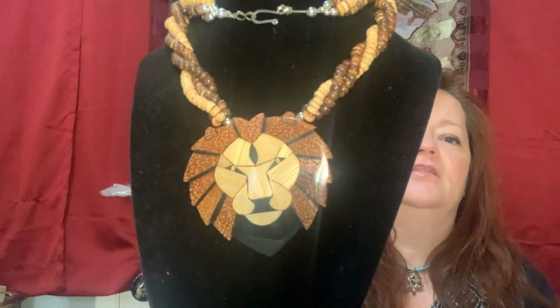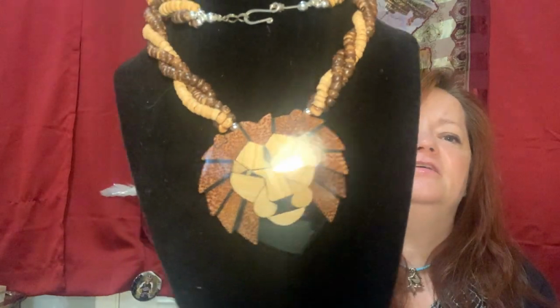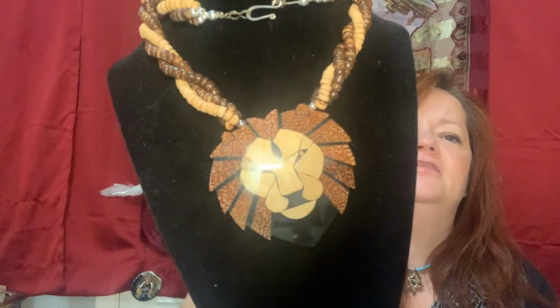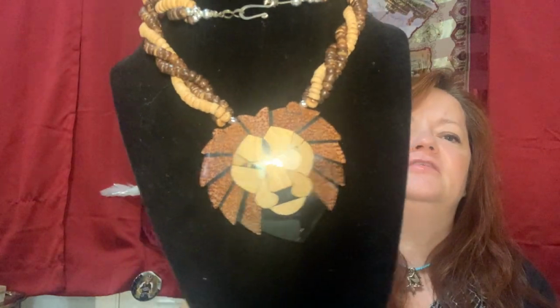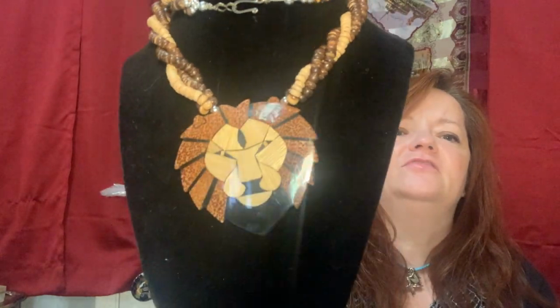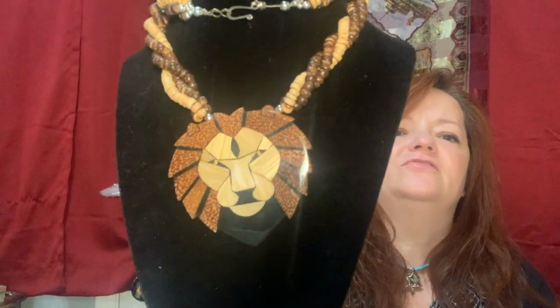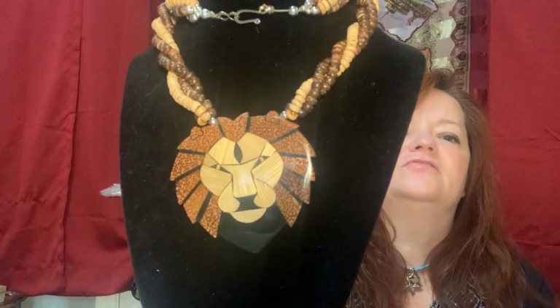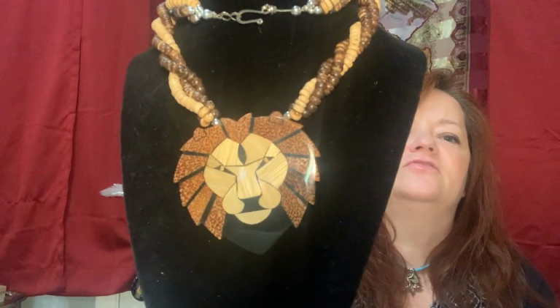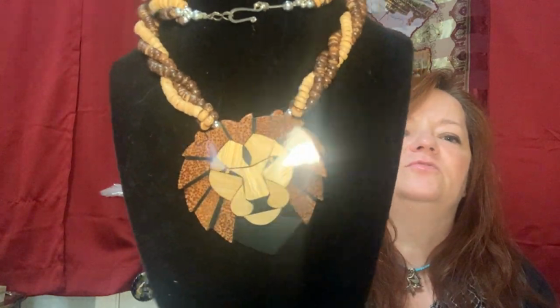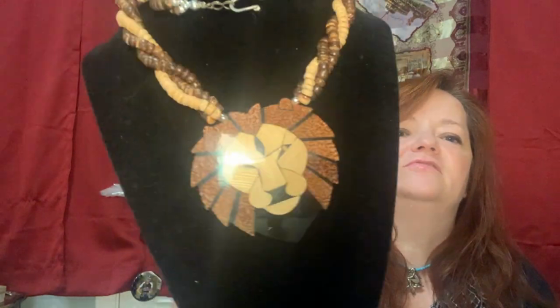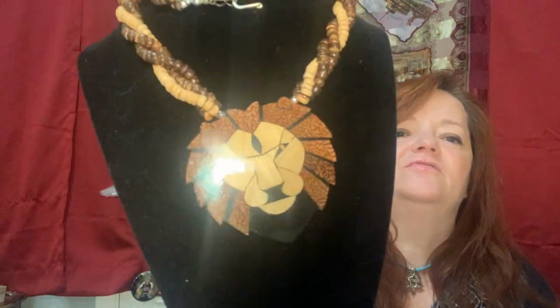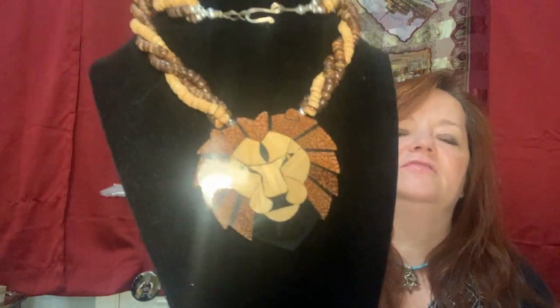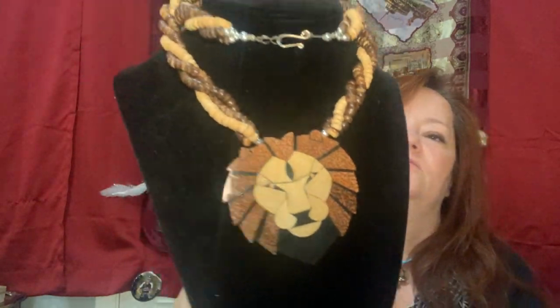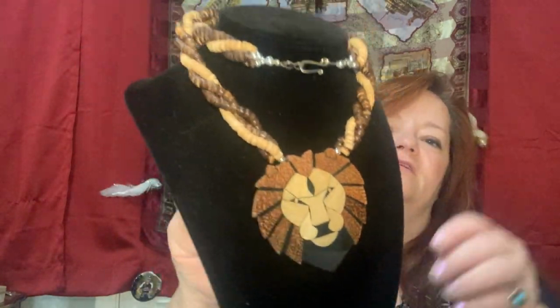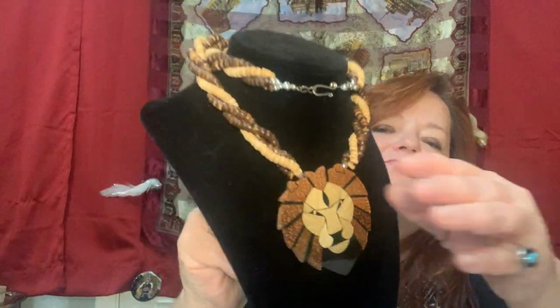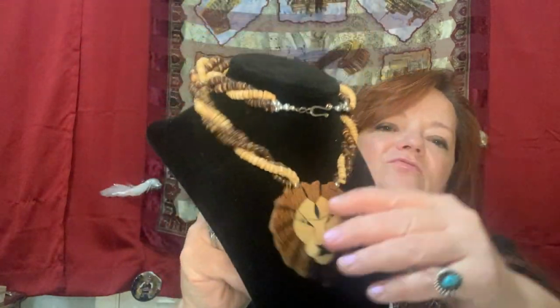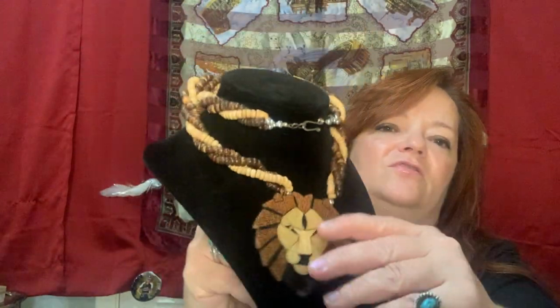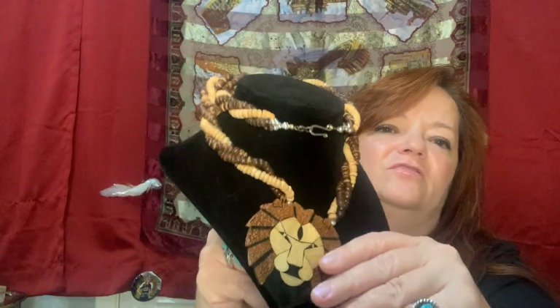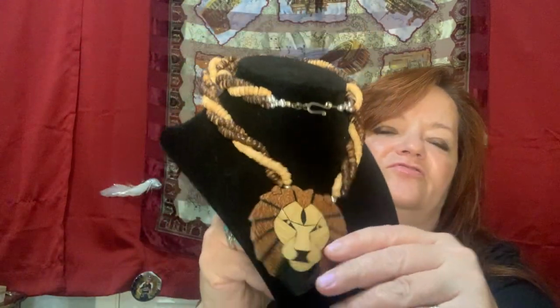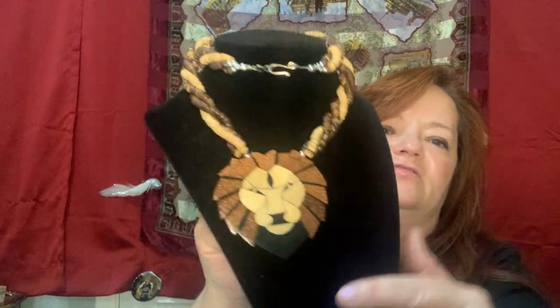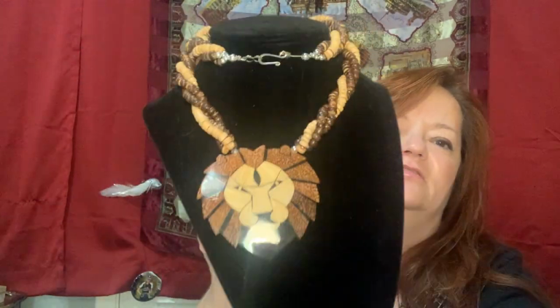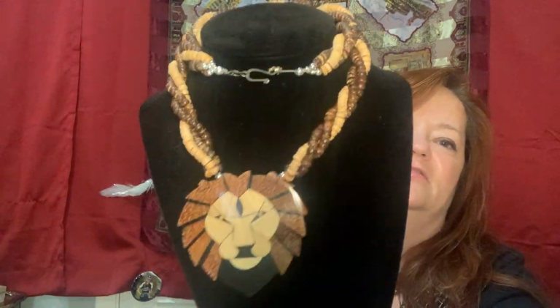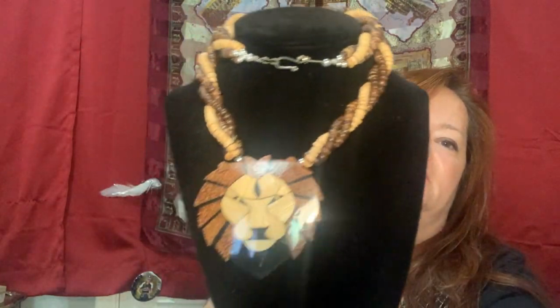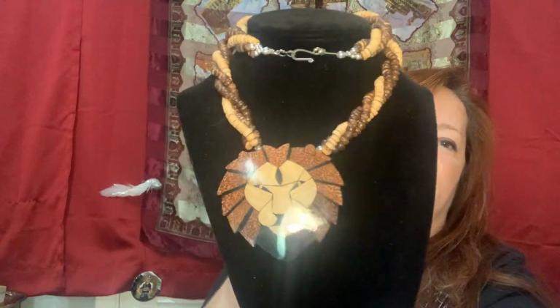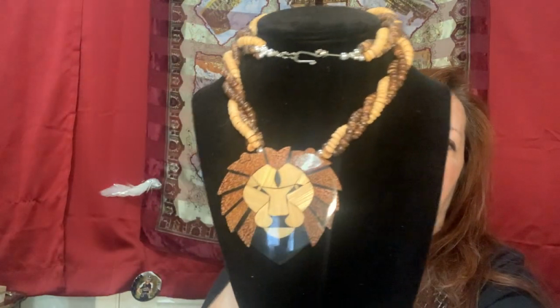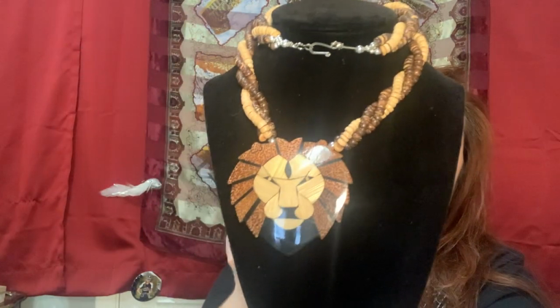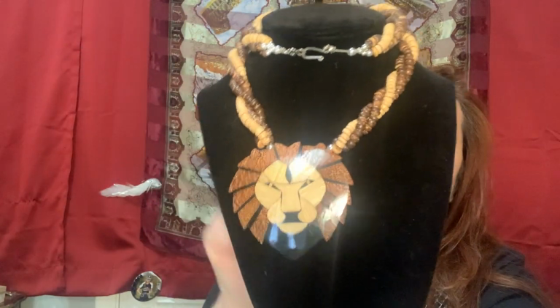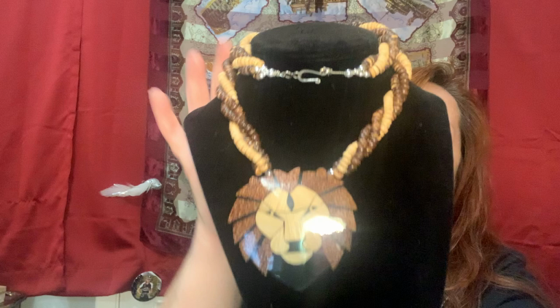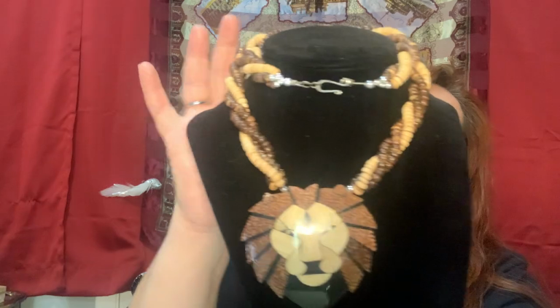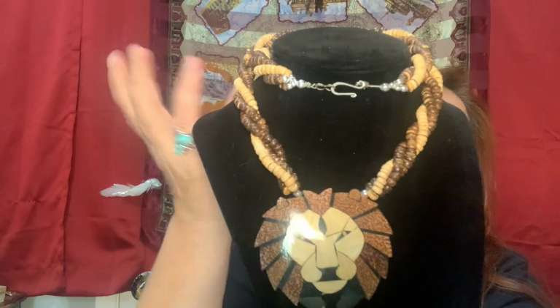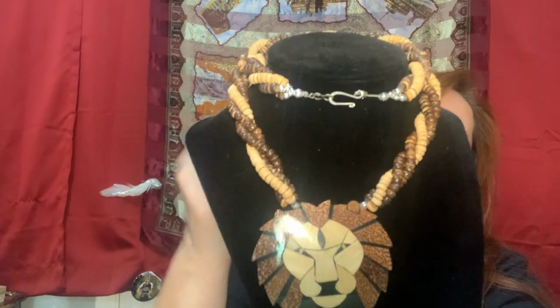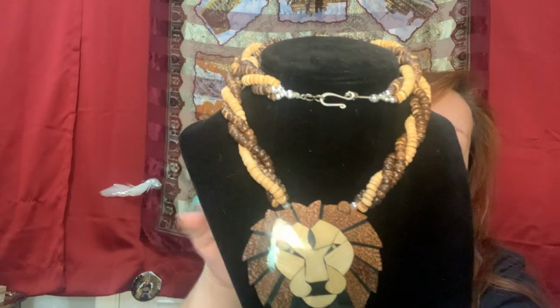This is a Lee Sands lion necklace, a little bit different than the one I sold at auction. This one is brown and wood.